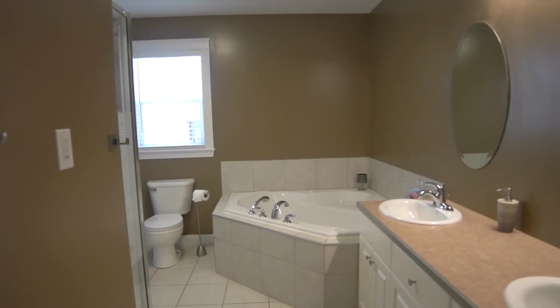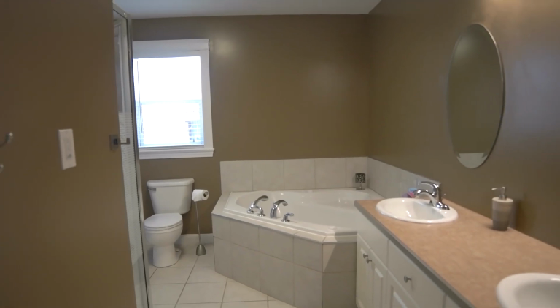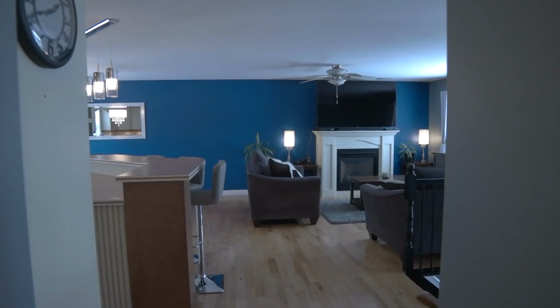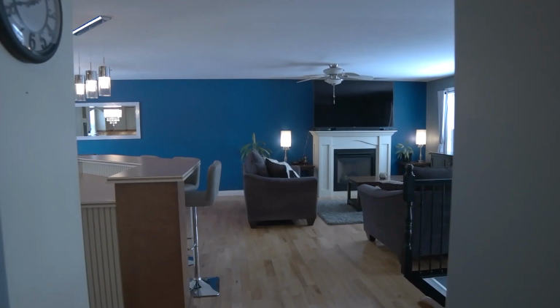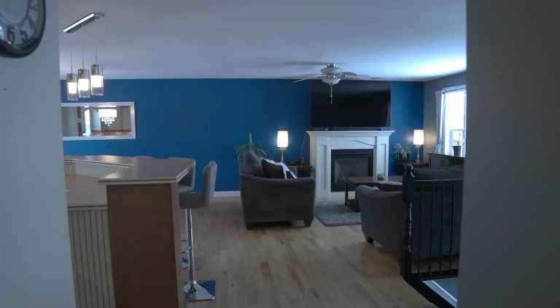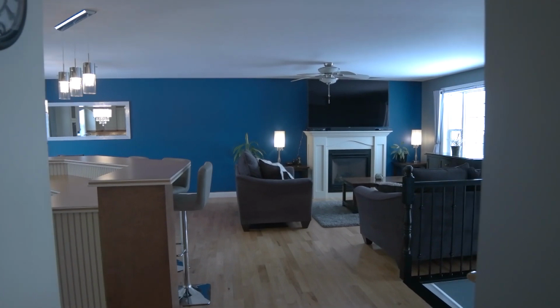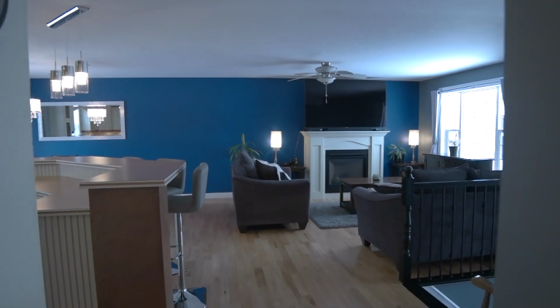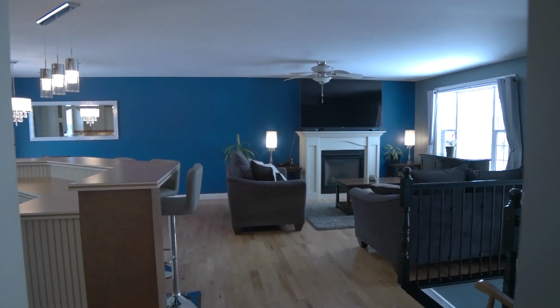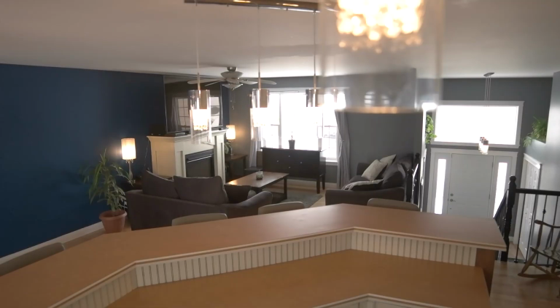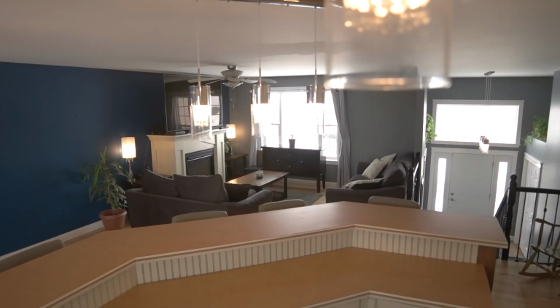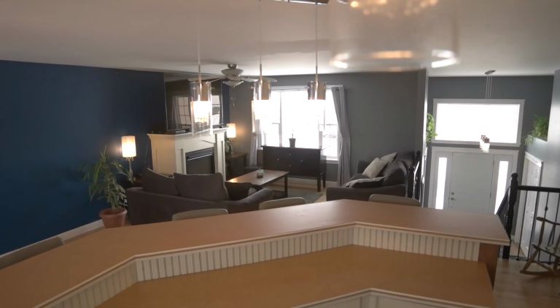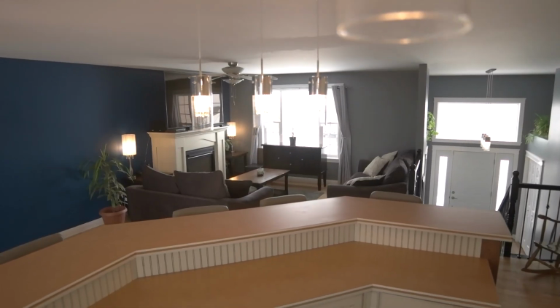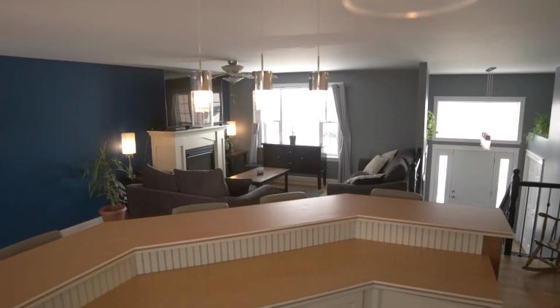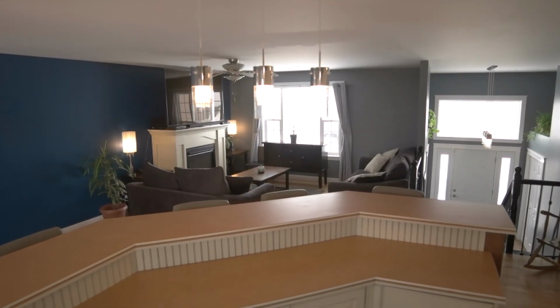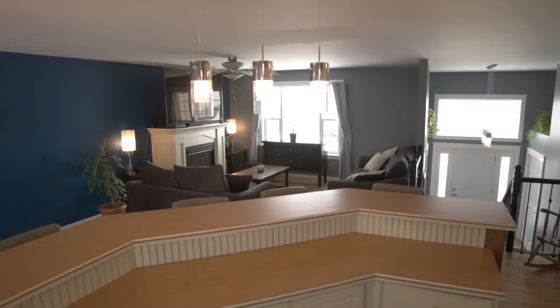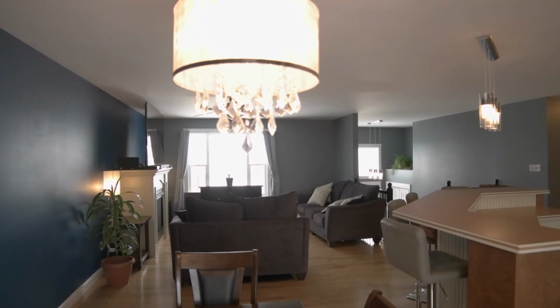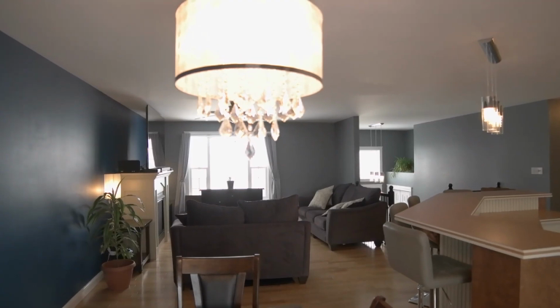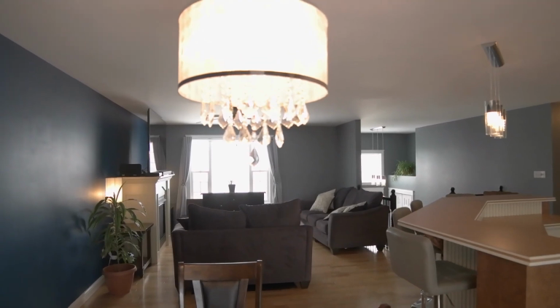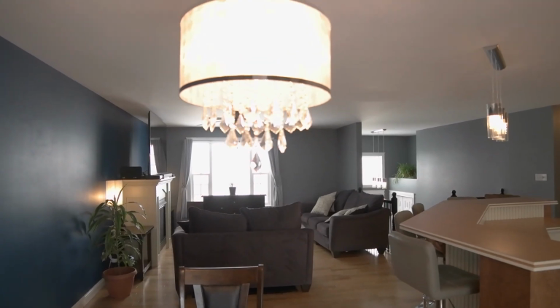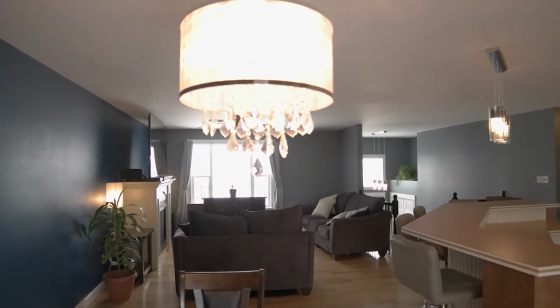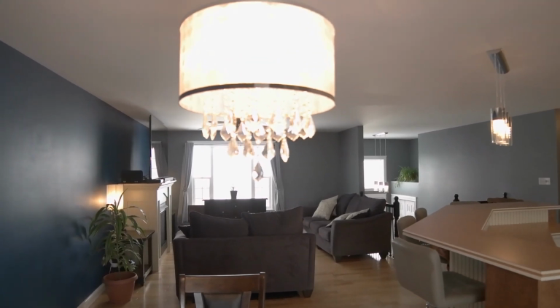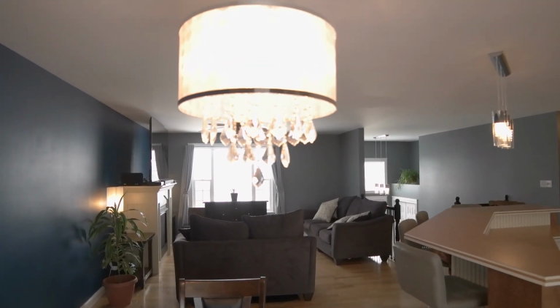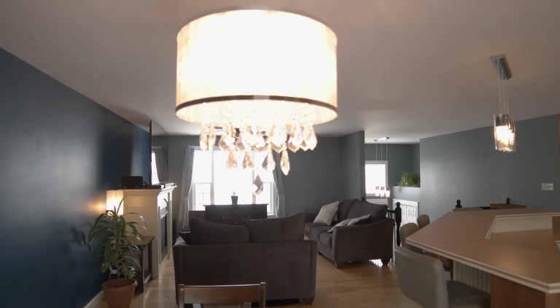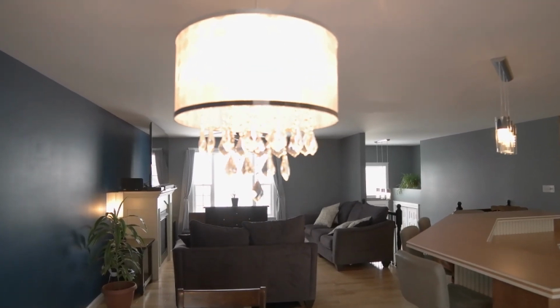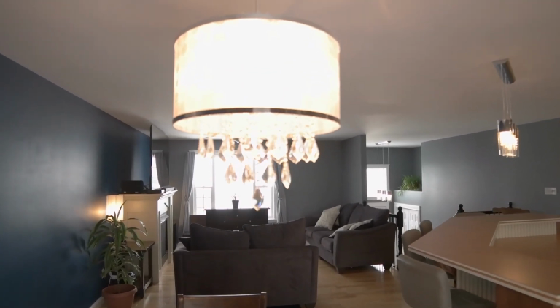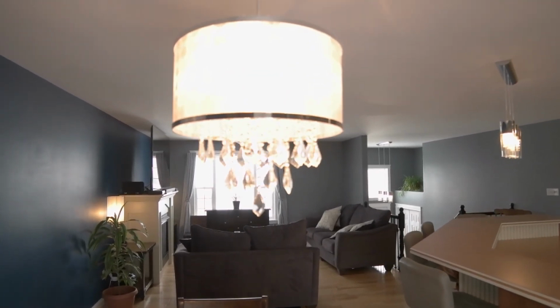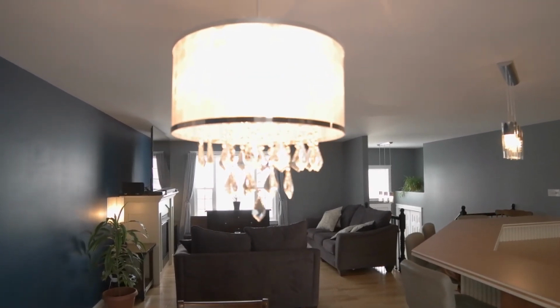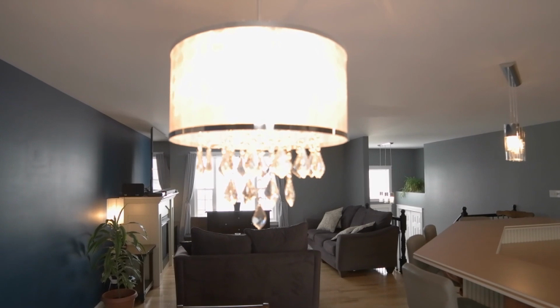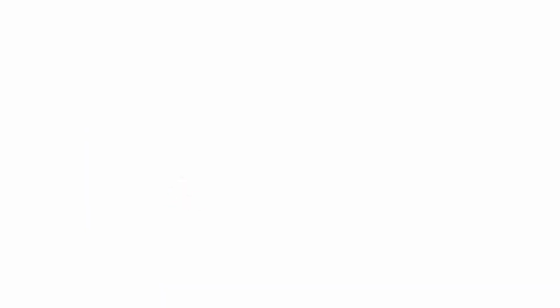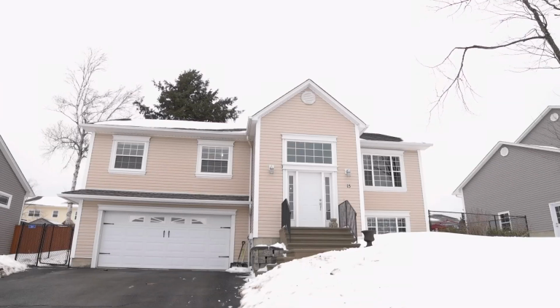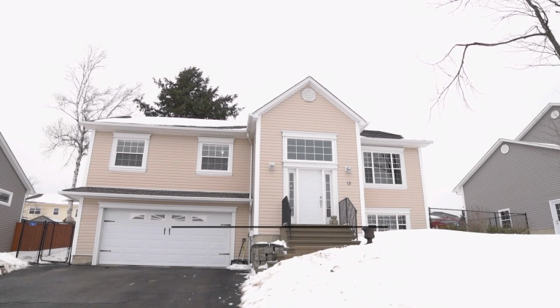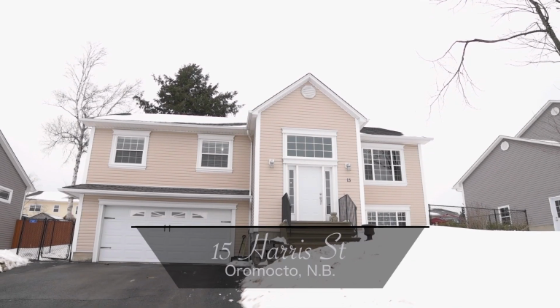This home can easily fulfill the needs of a family, both large and small, and it's located in a terrific neighbourhood. Thanks for visiting 15 Ayres Street.